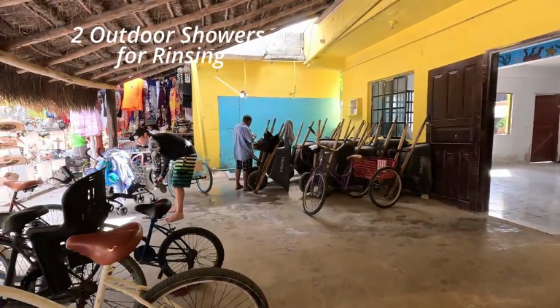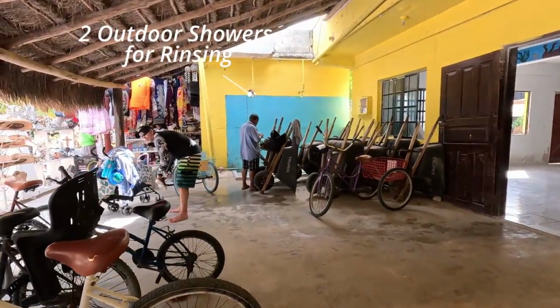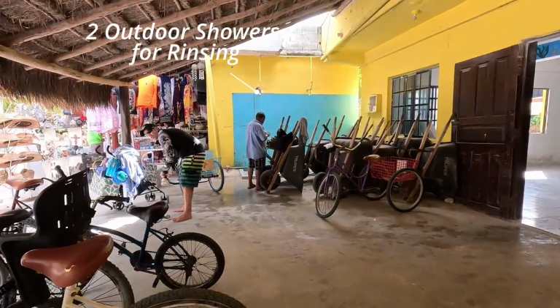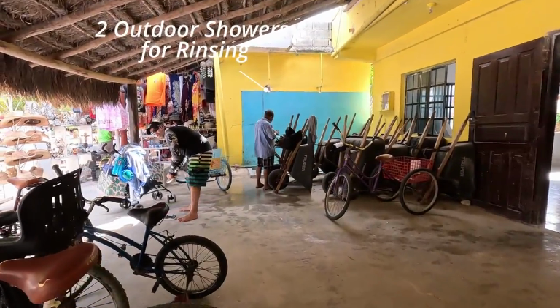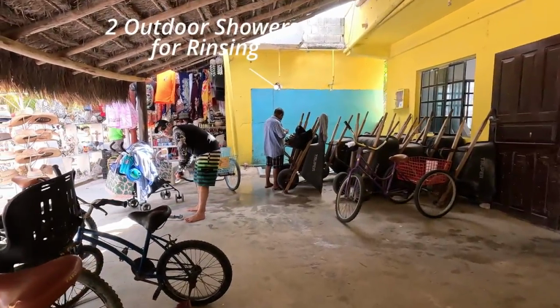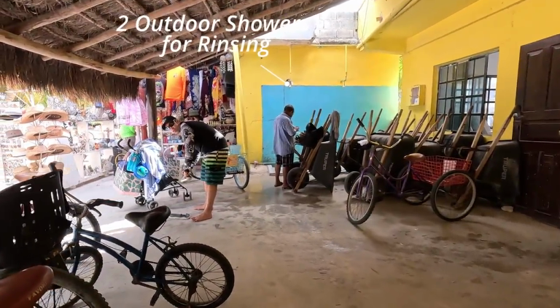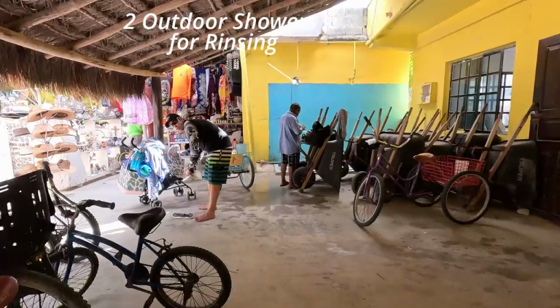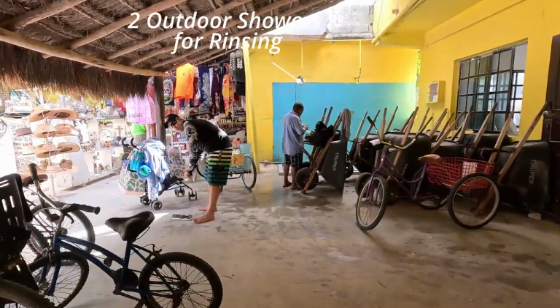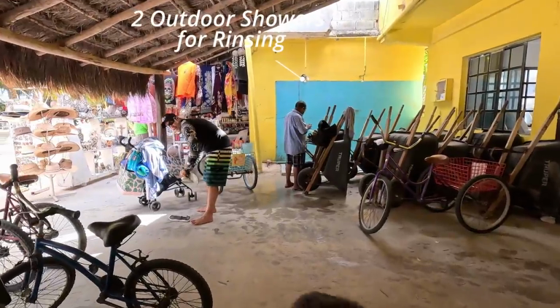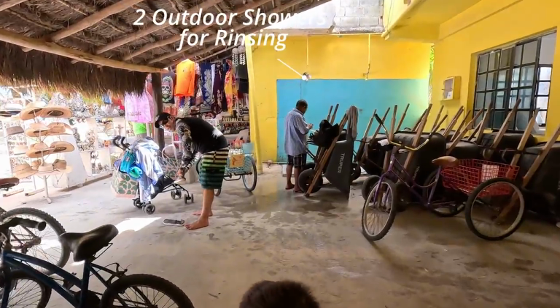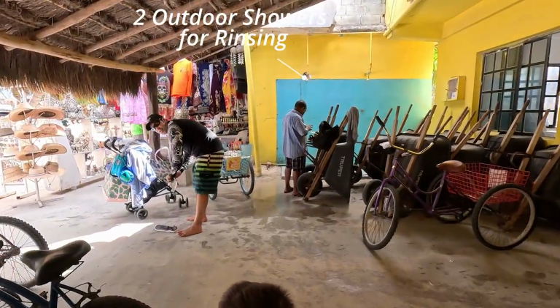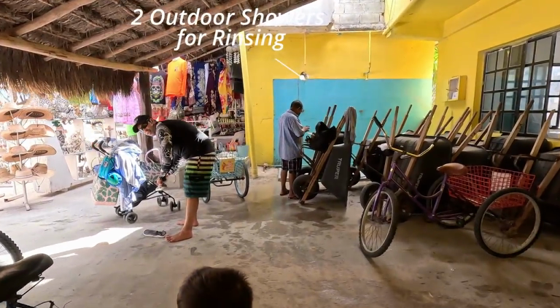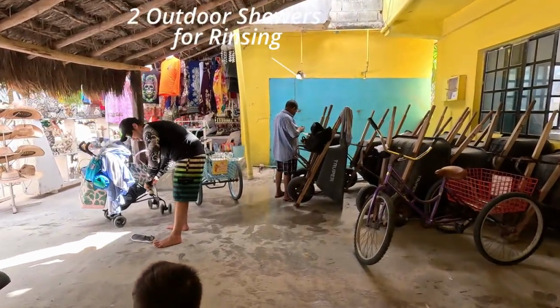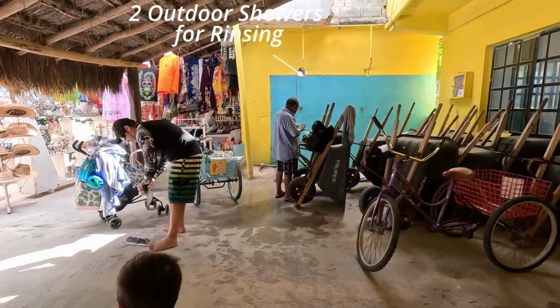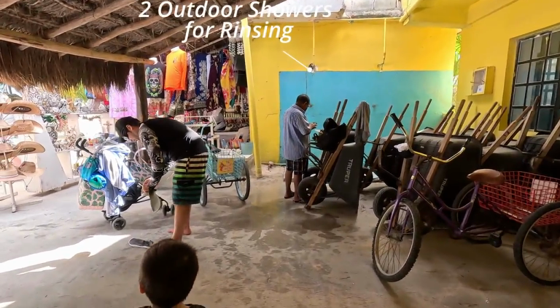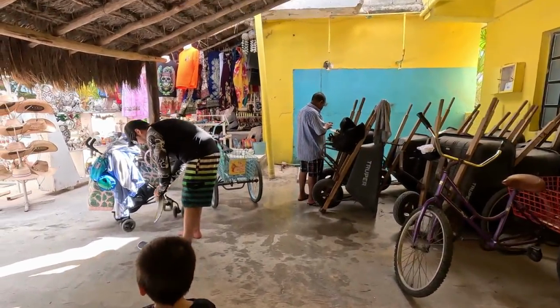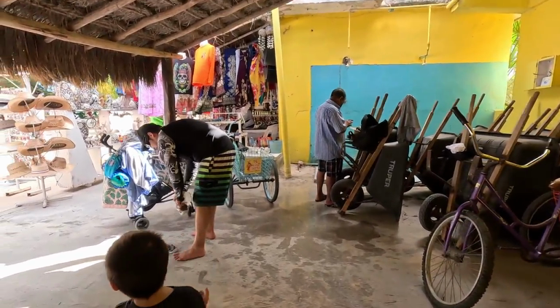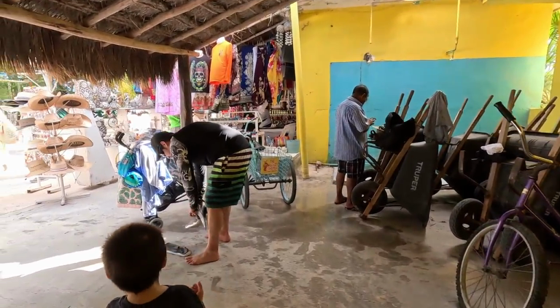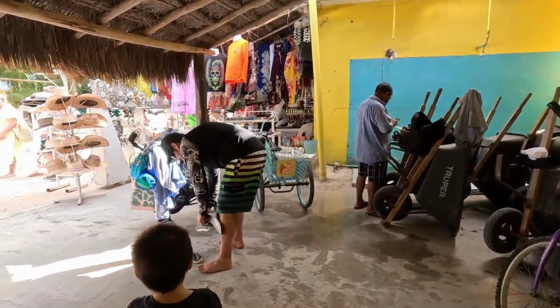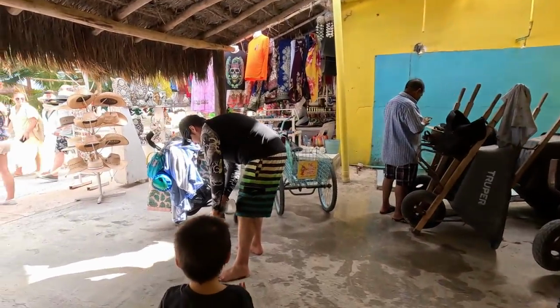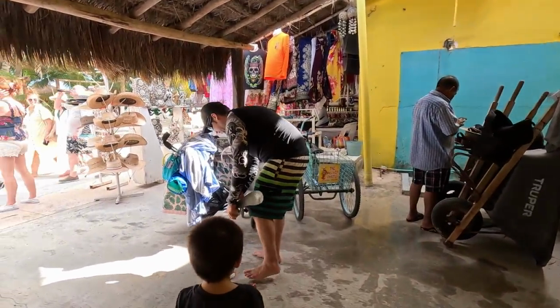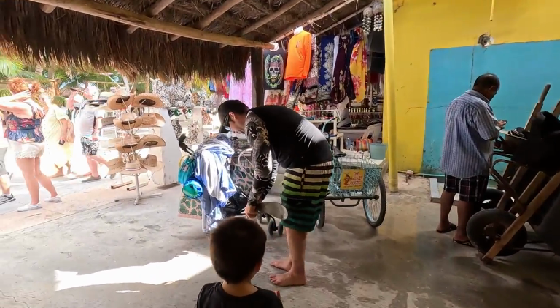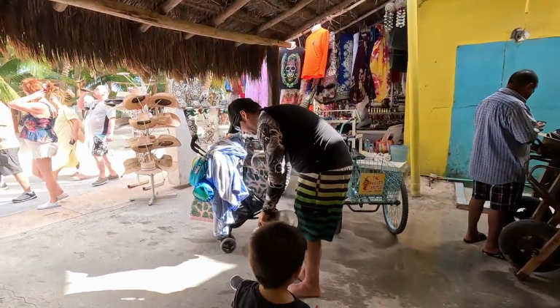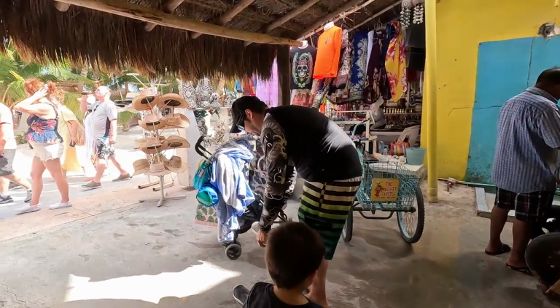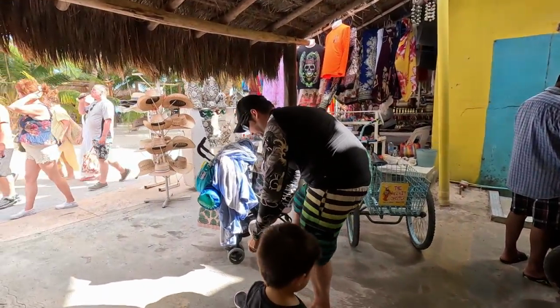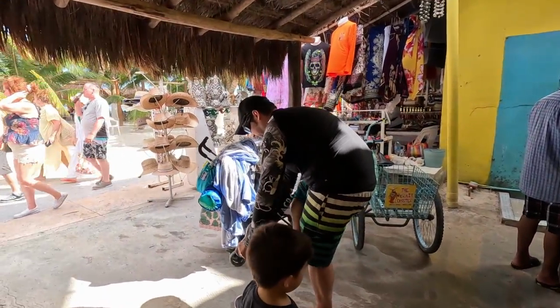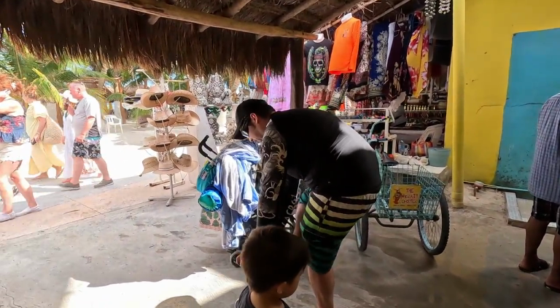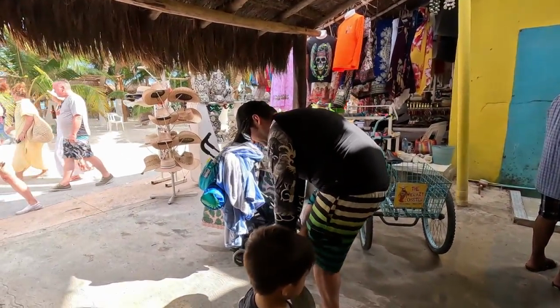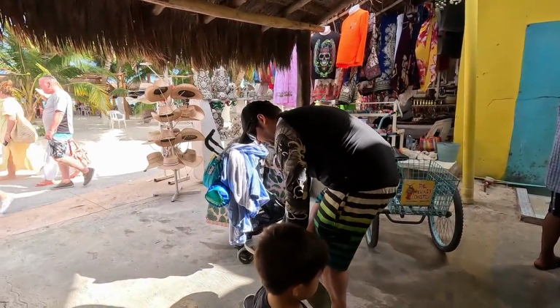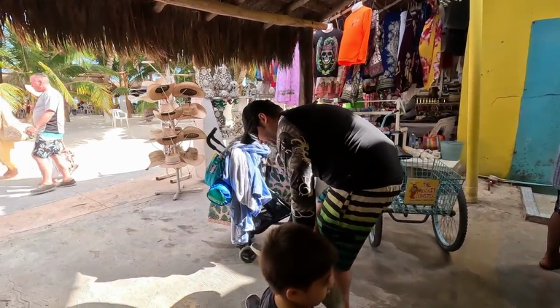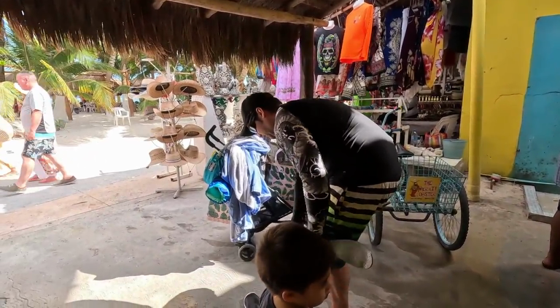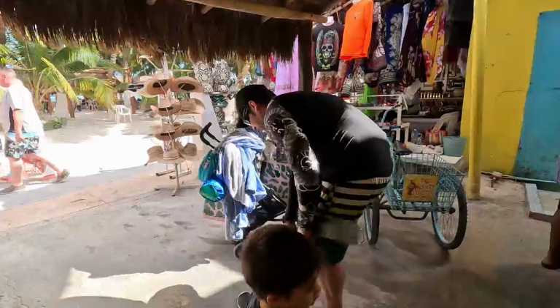There are no full showers here, but there is an outdoor shower used for rinsing. It is right outside the building with the bathrooms, next to their bicycles.